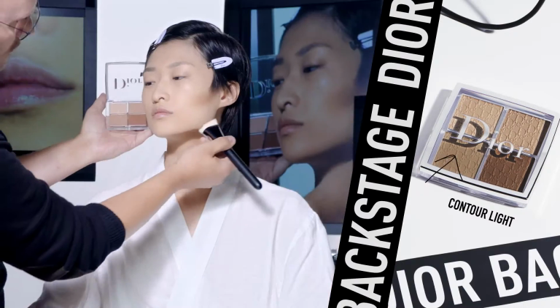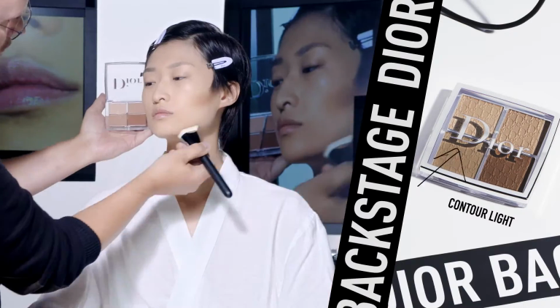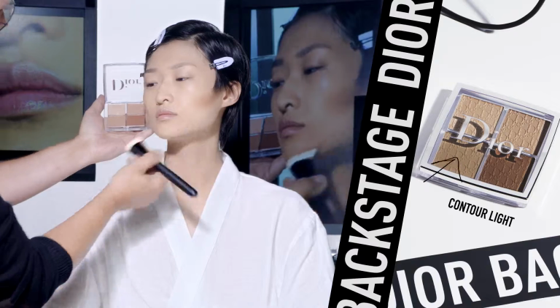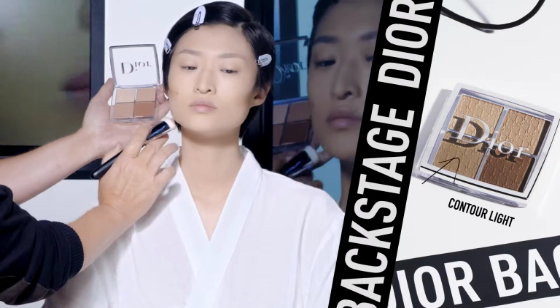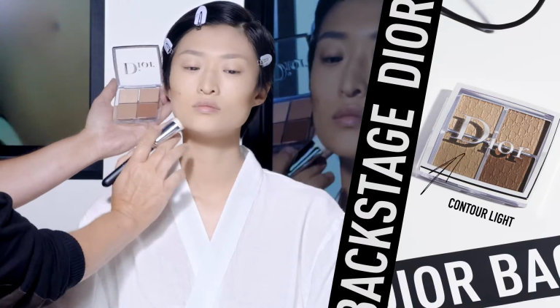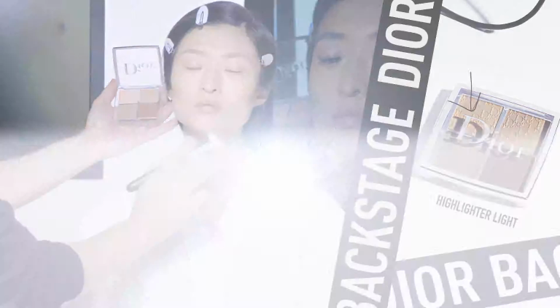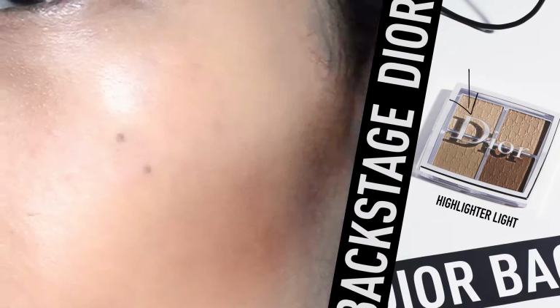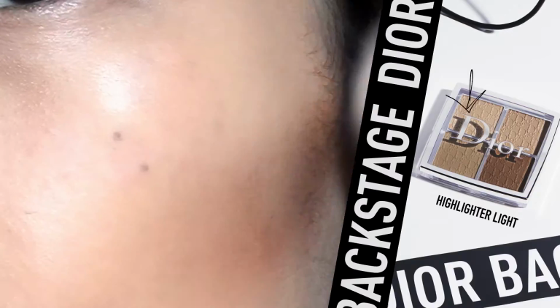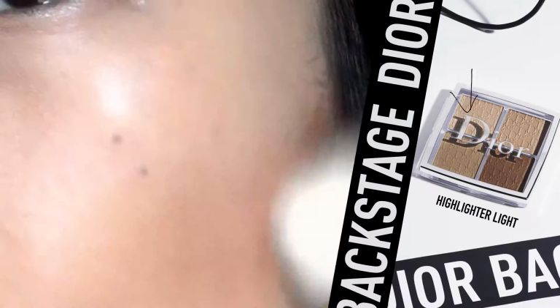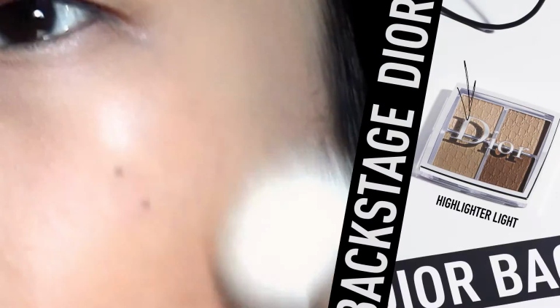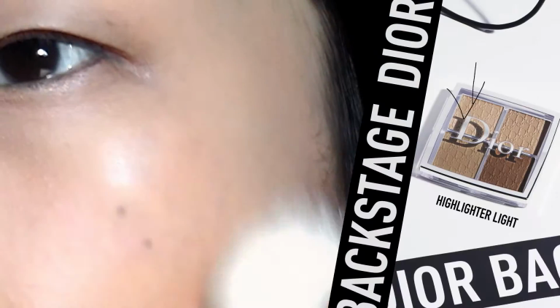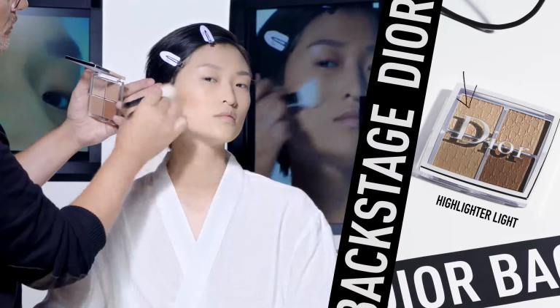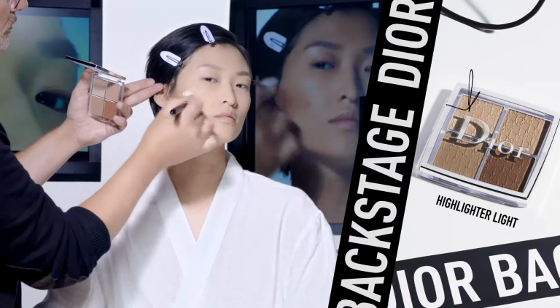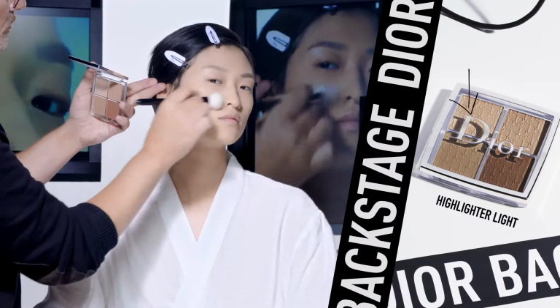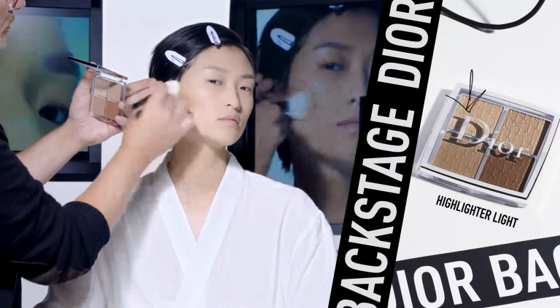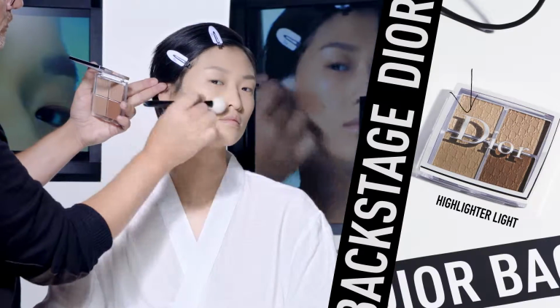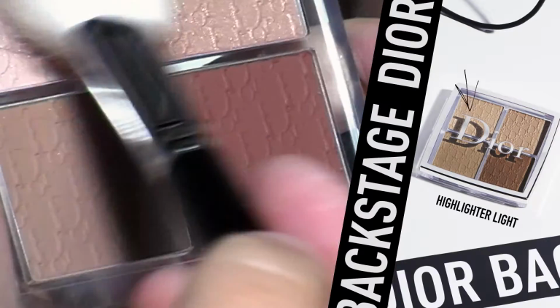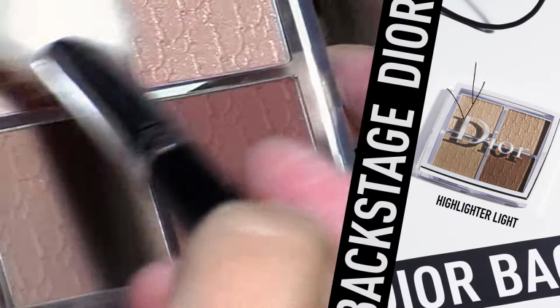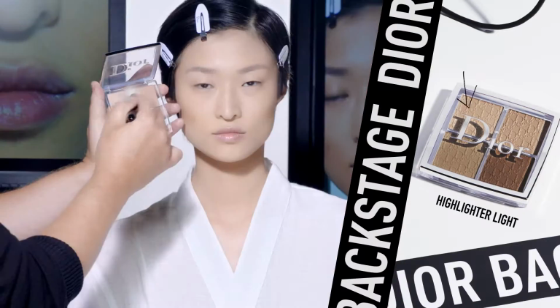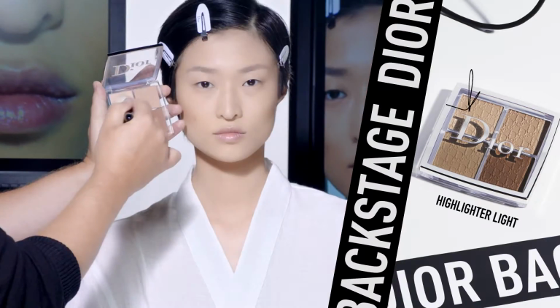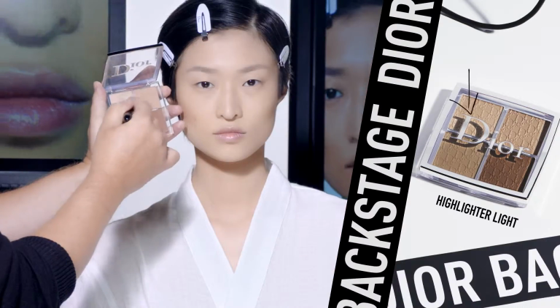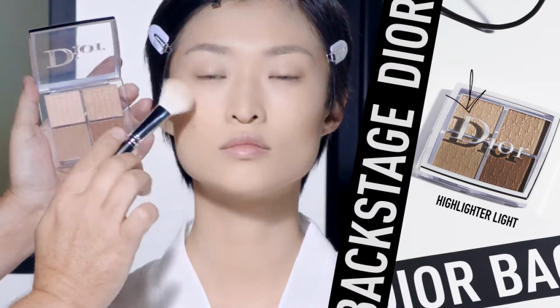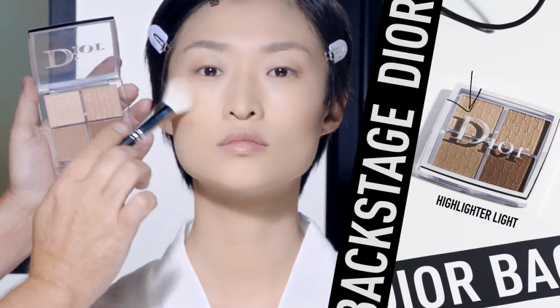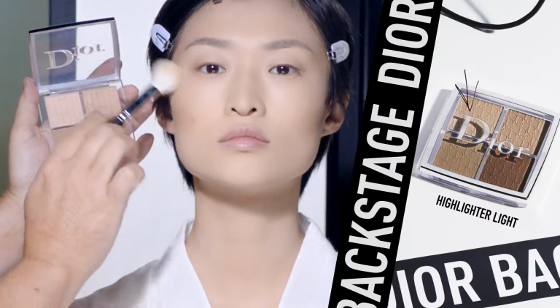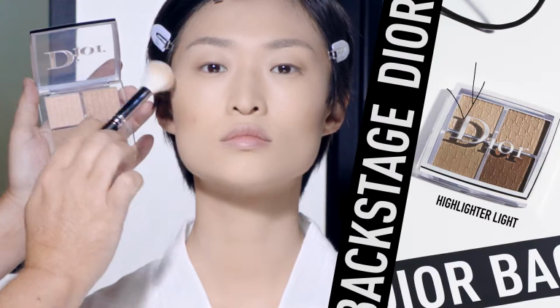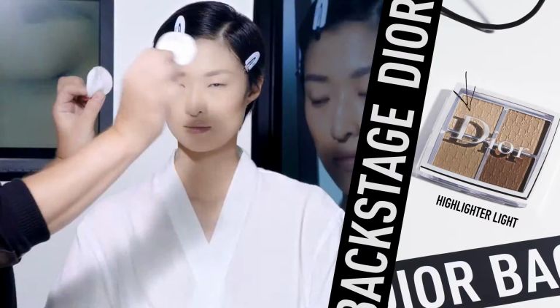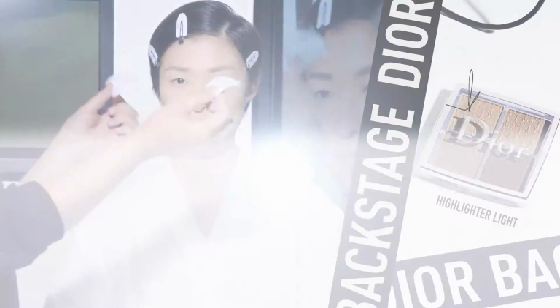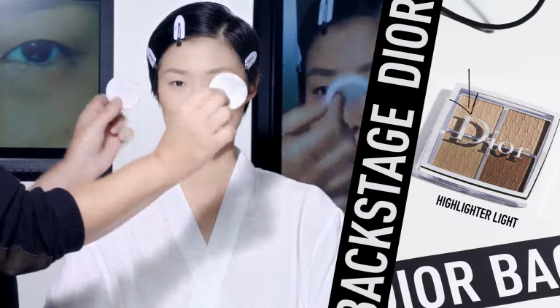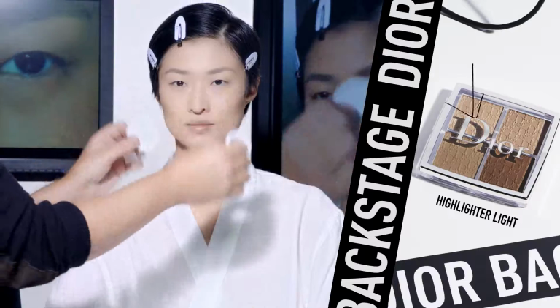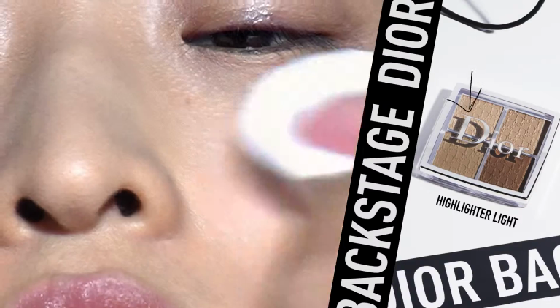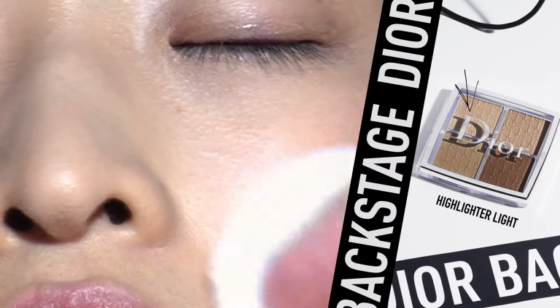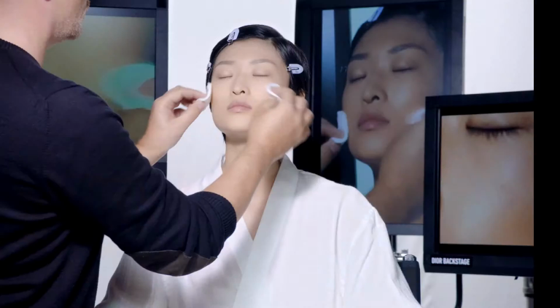Then apply the light shimmery shade on the cheekbones with the blush brush. I like to blend with cotton pads.